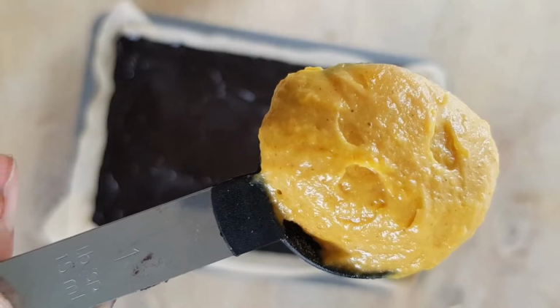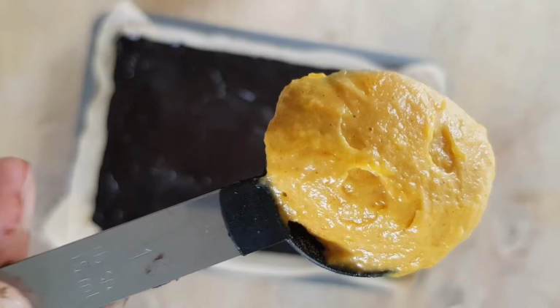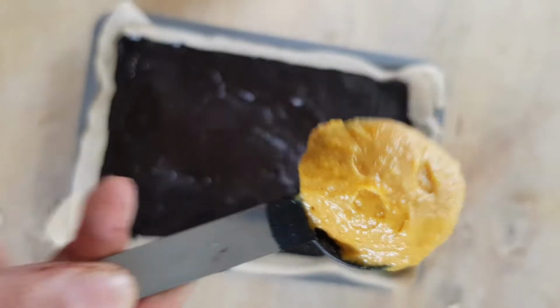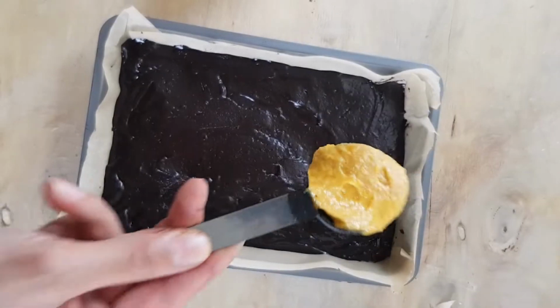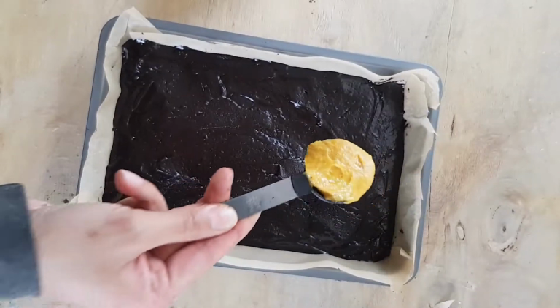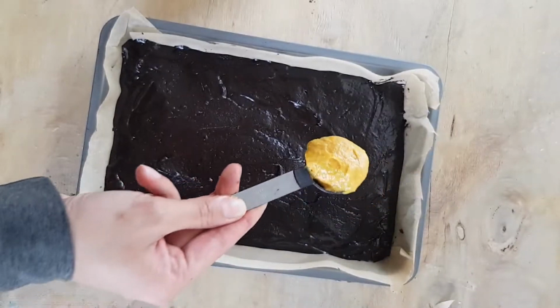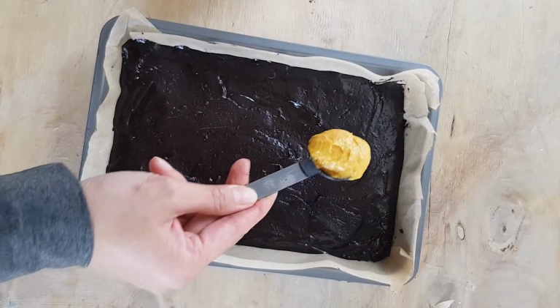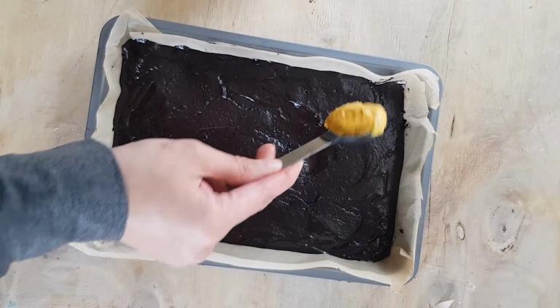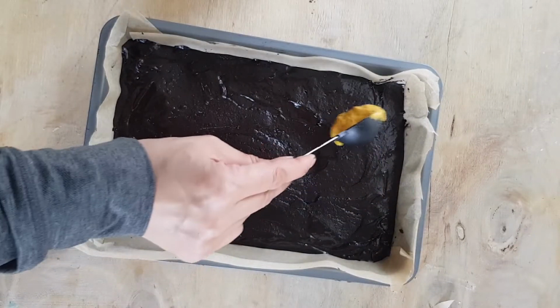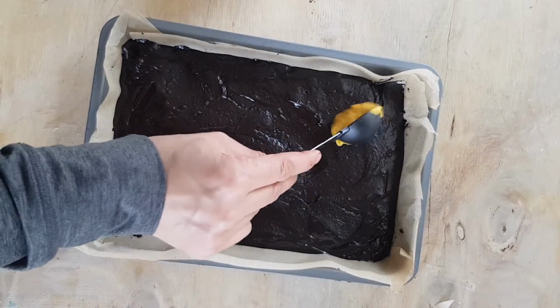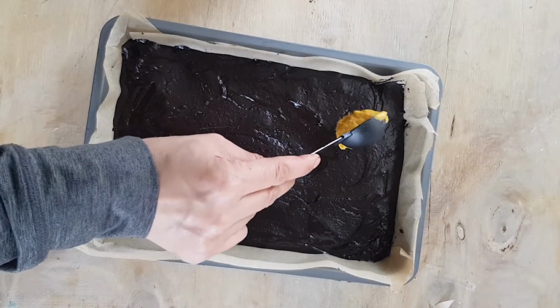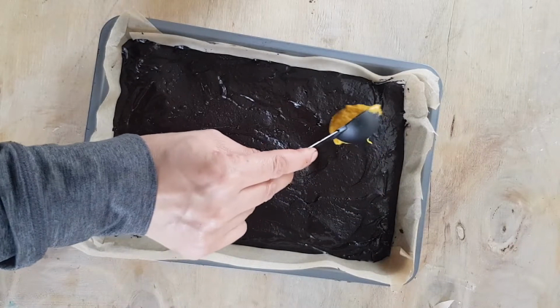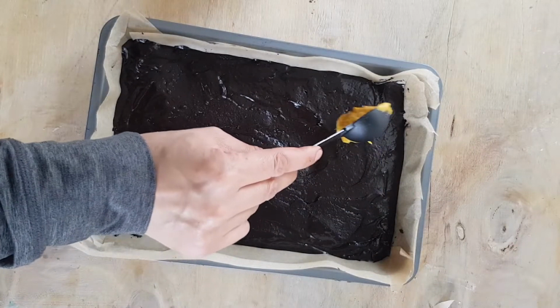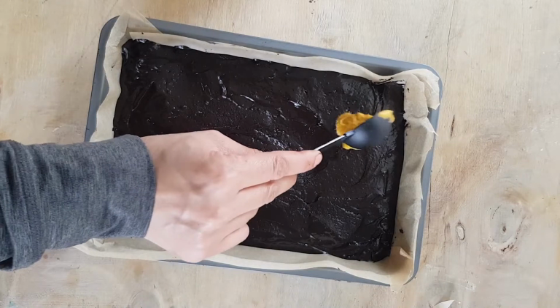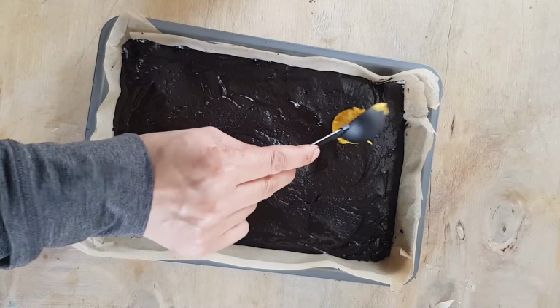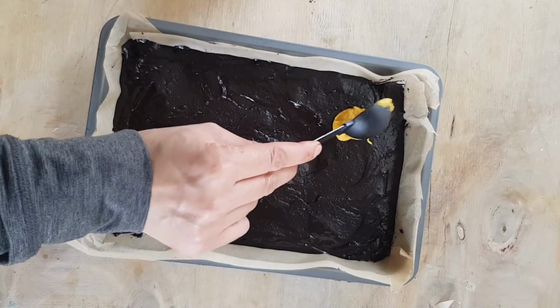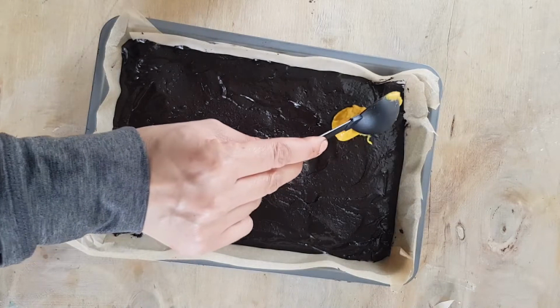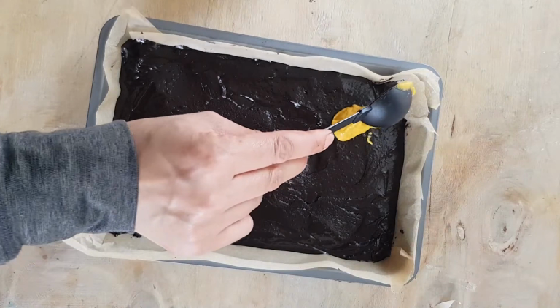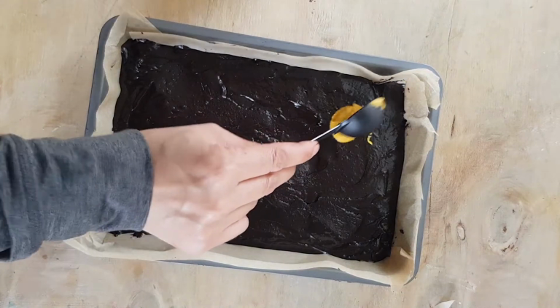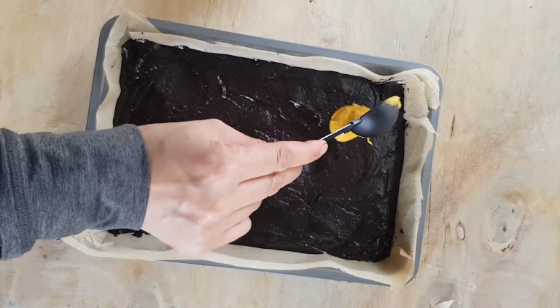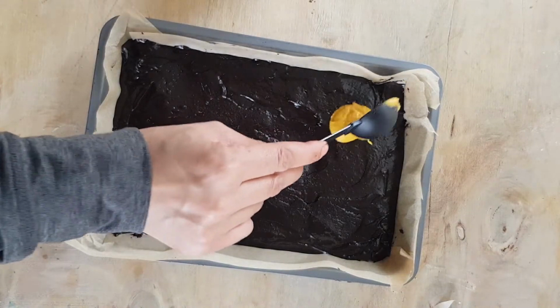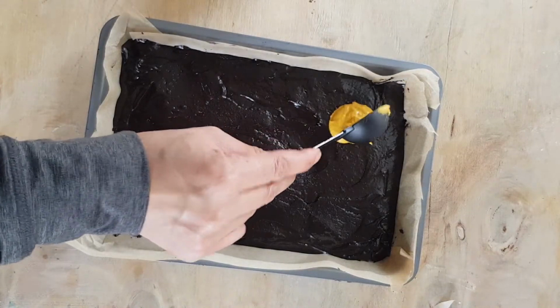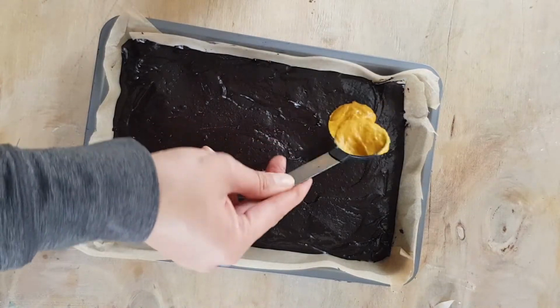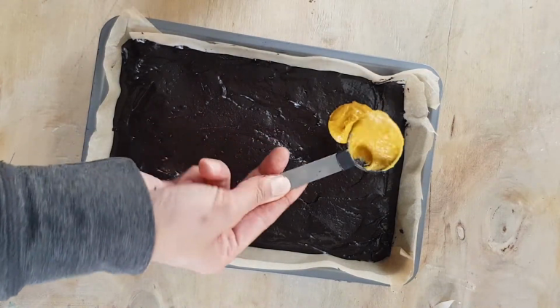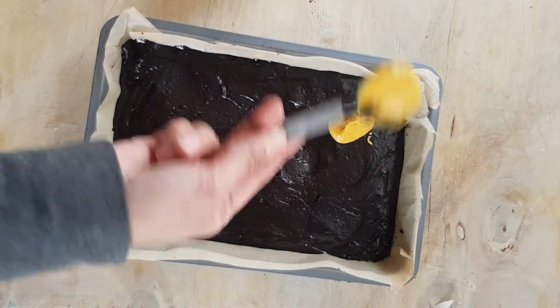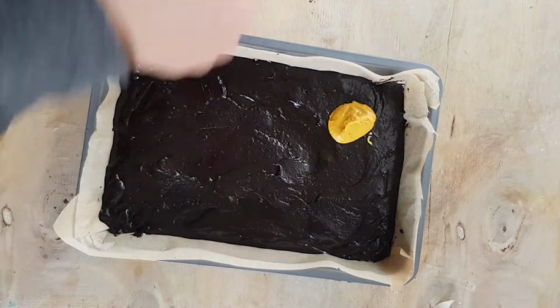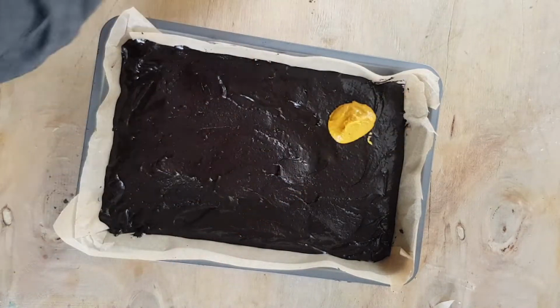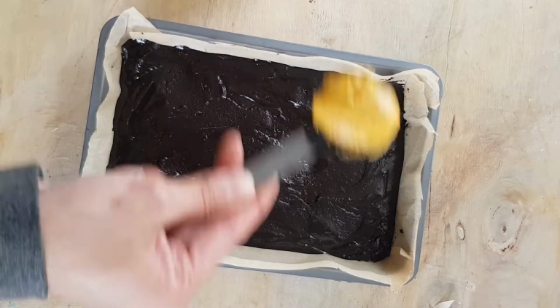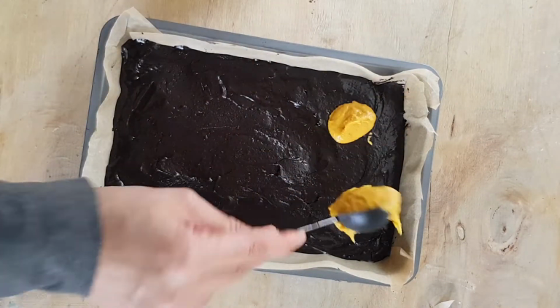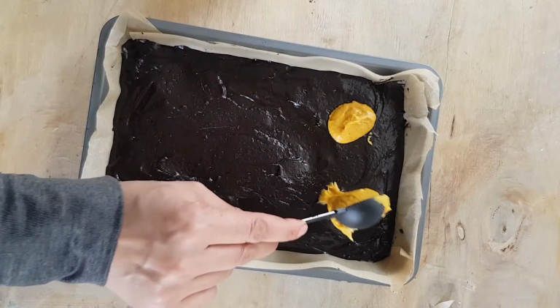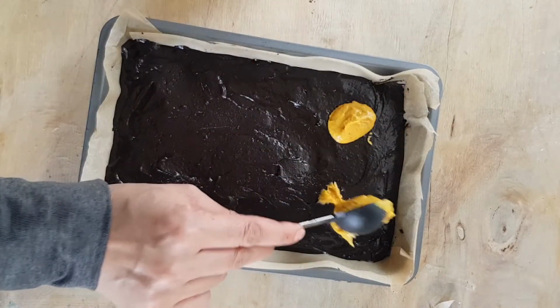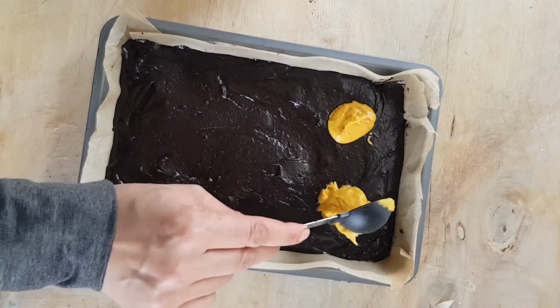We've got some water in the middle. We need to have some water. We can just put it in a little bit.